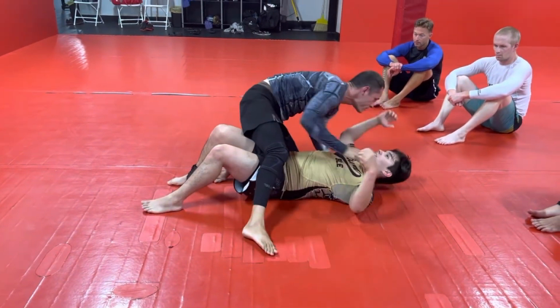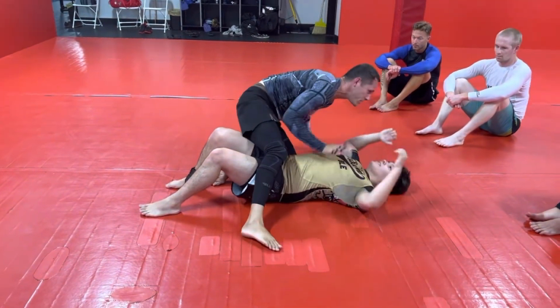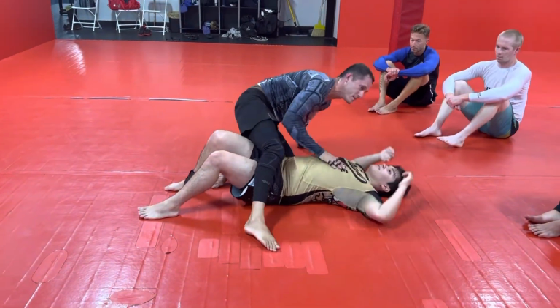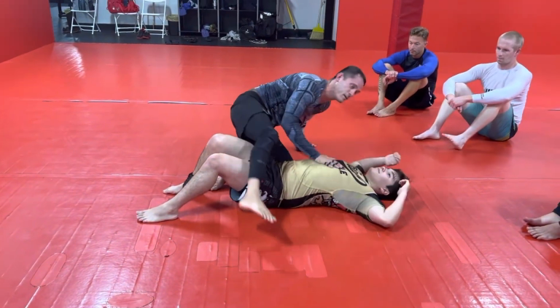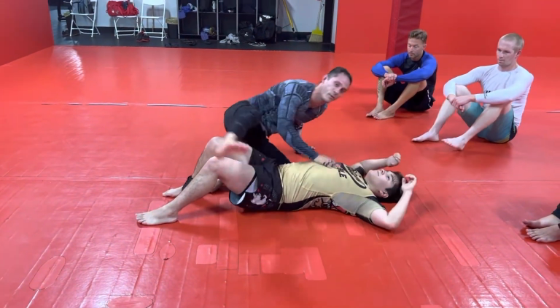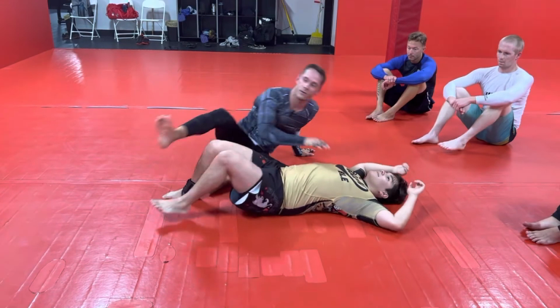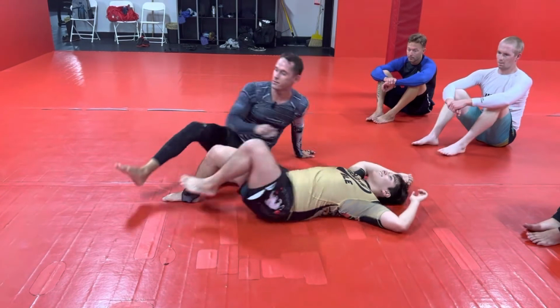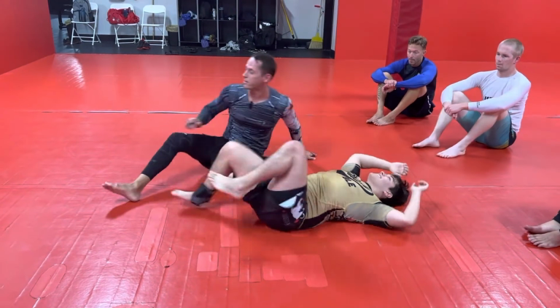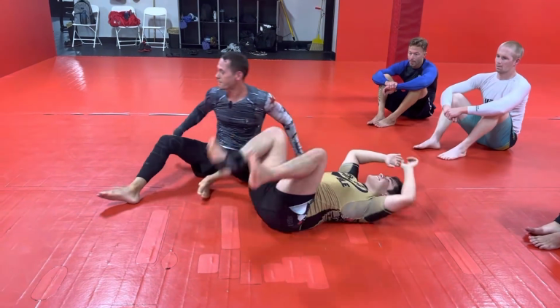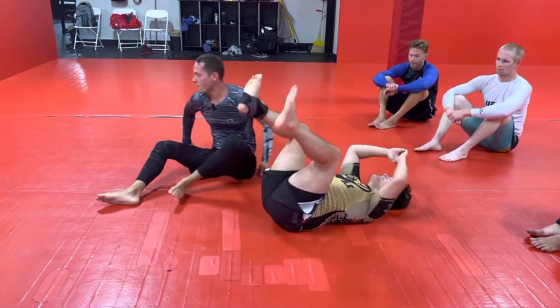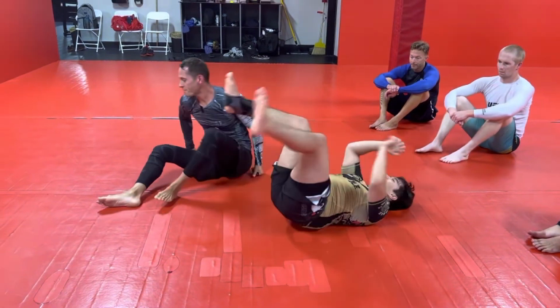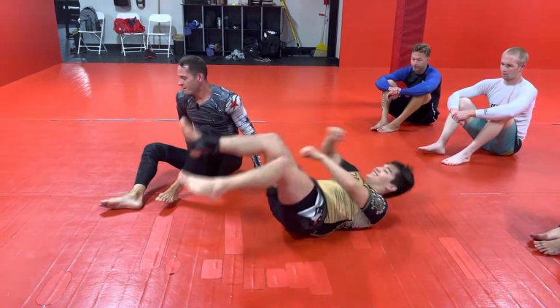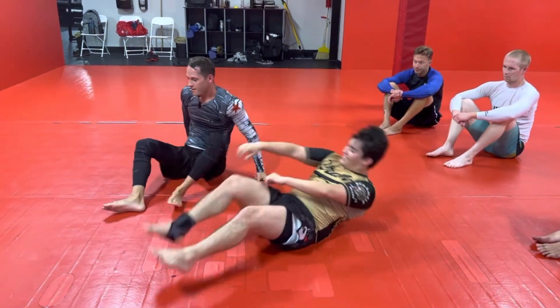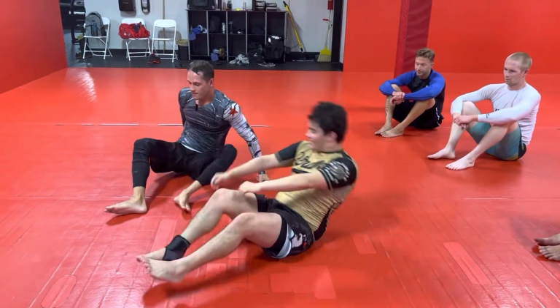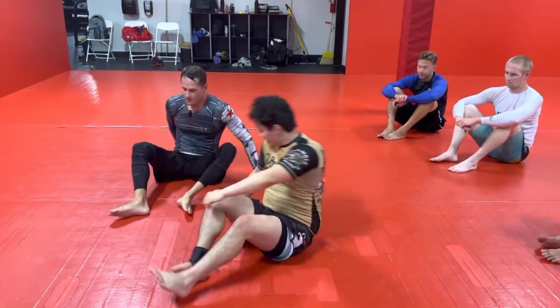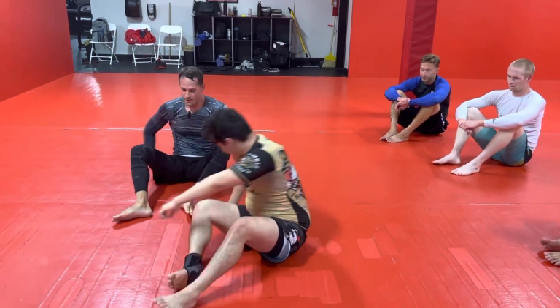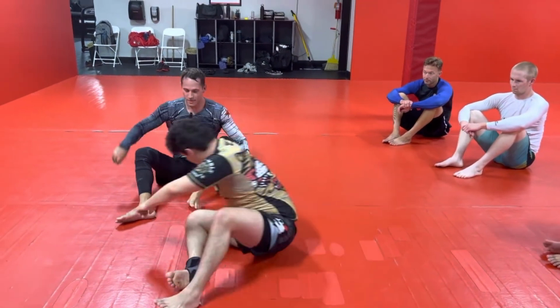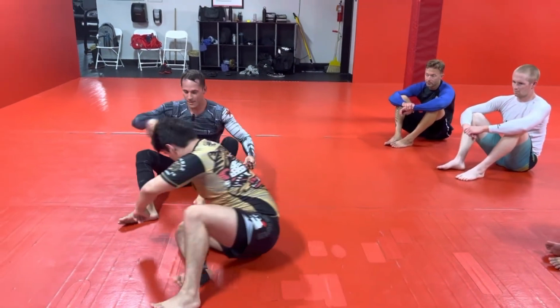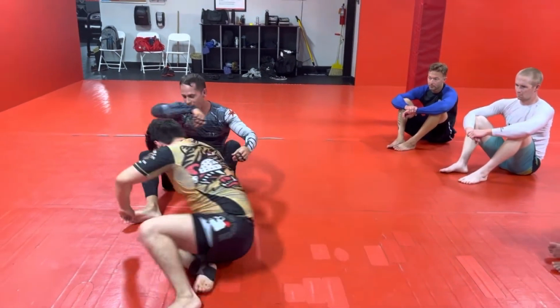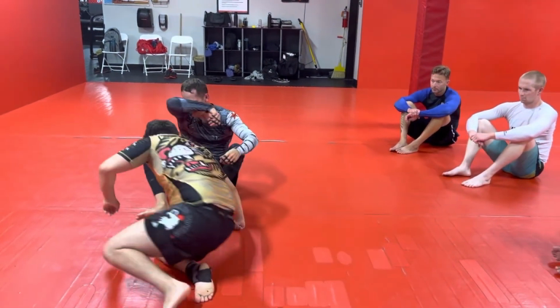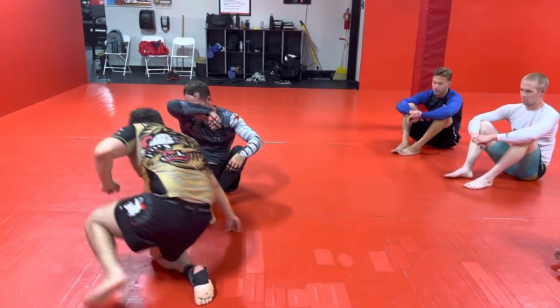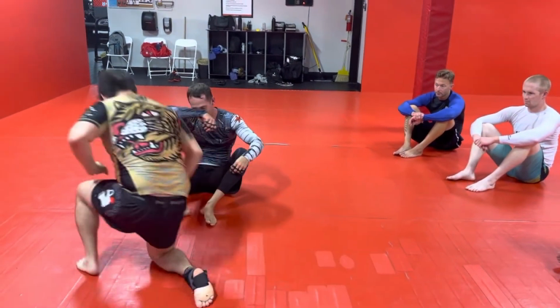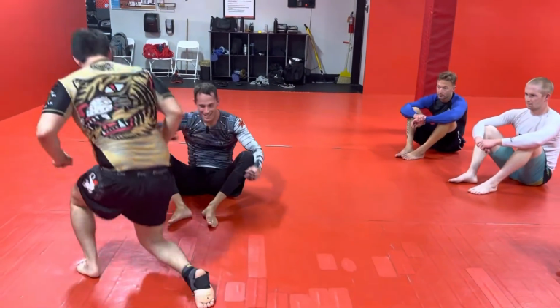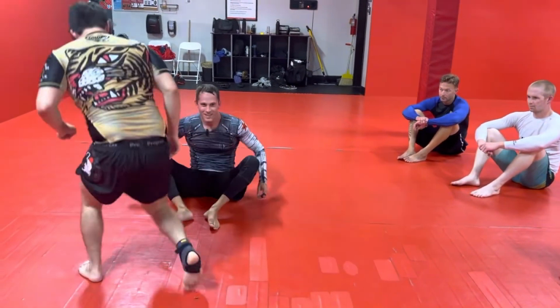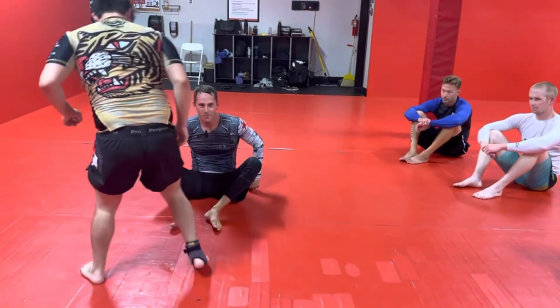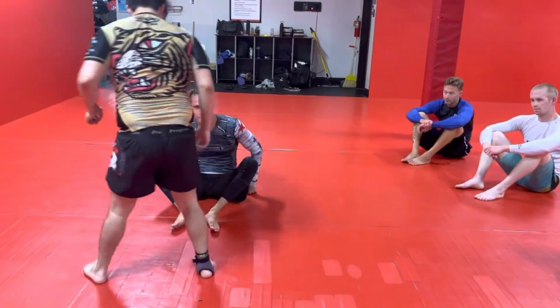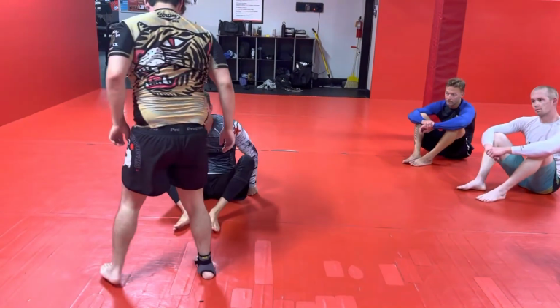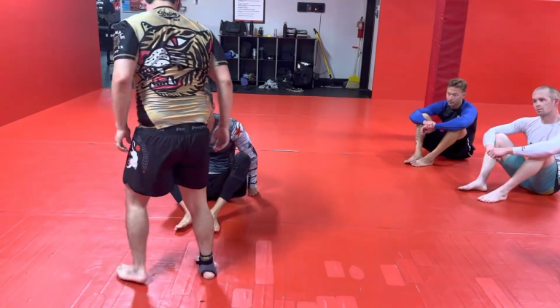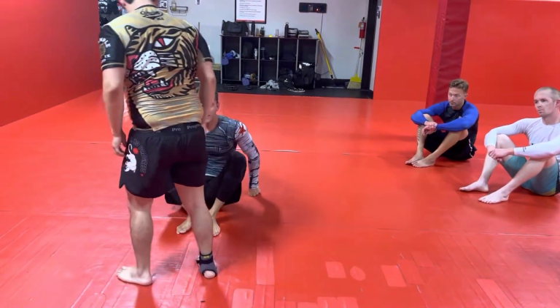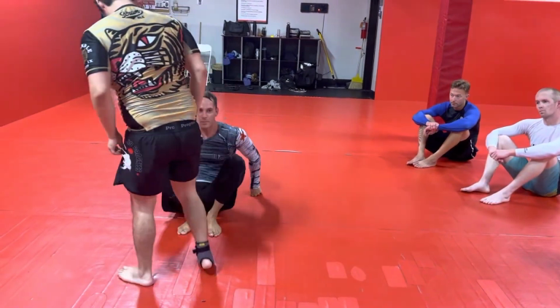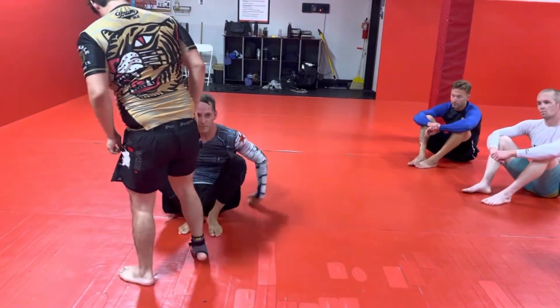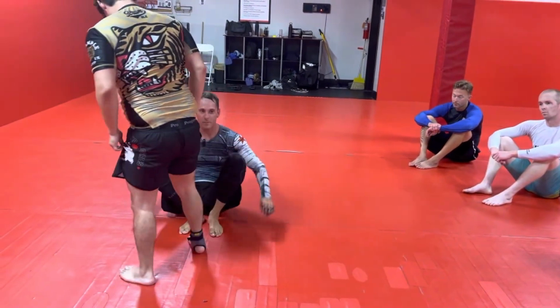Try not to kick your partner in the junk. You missed my hip by a couple inches, bud.